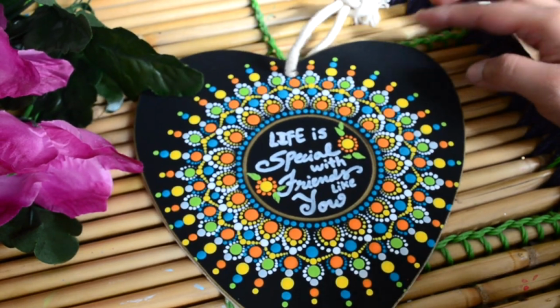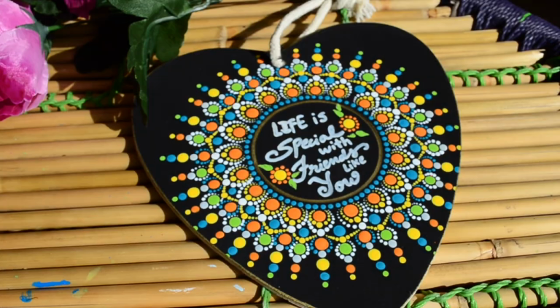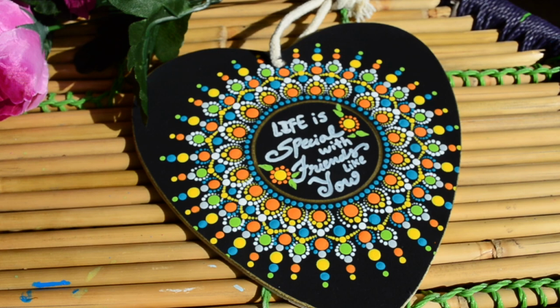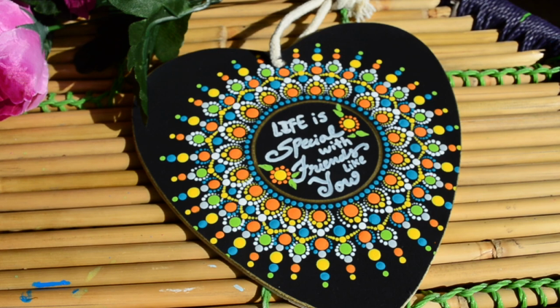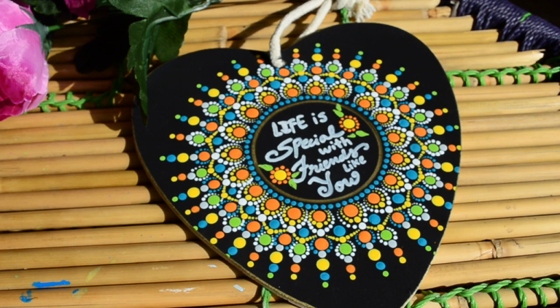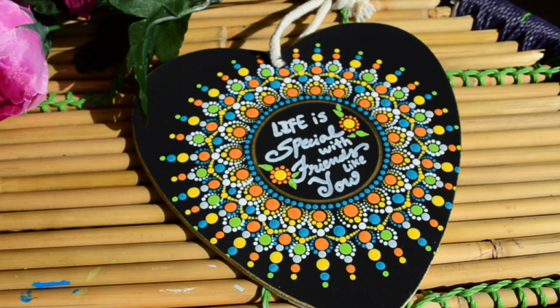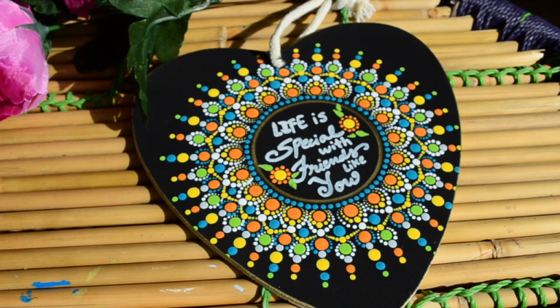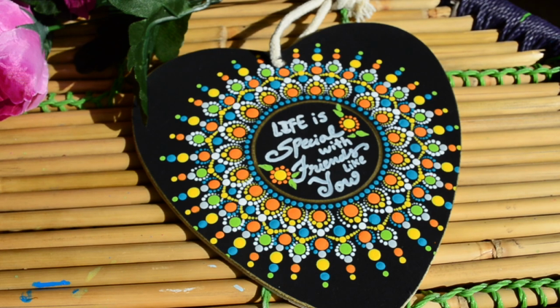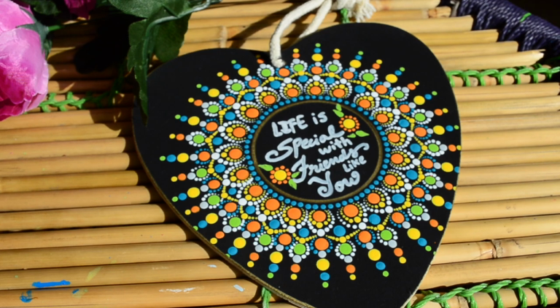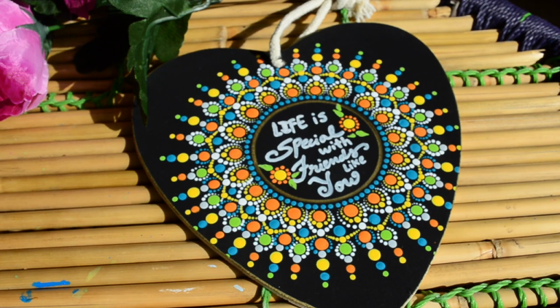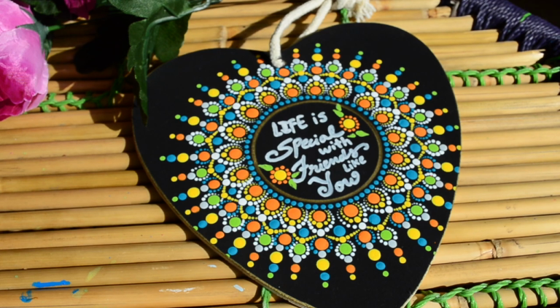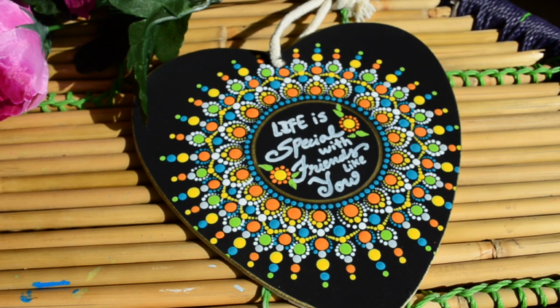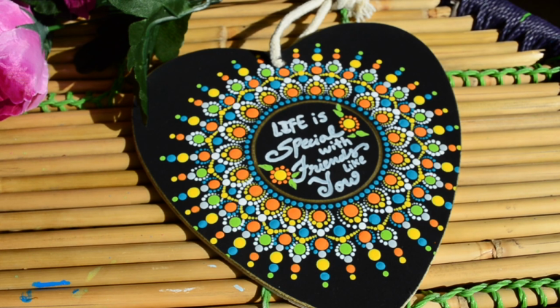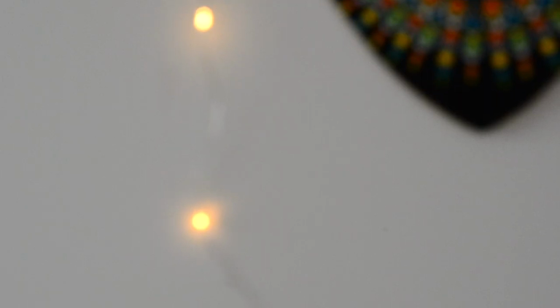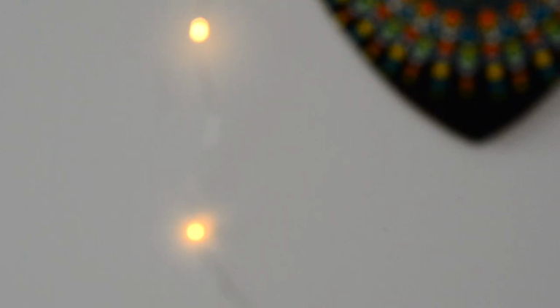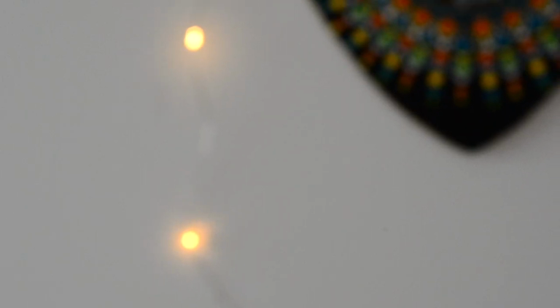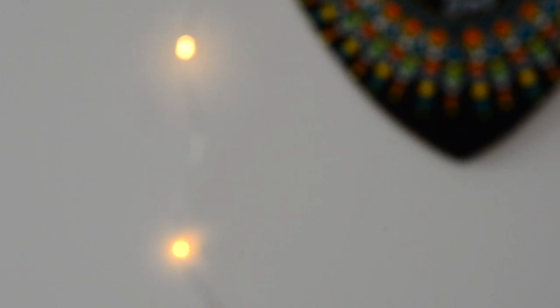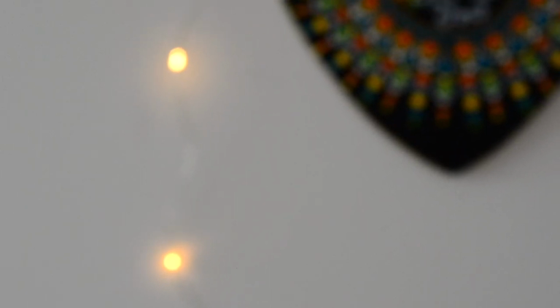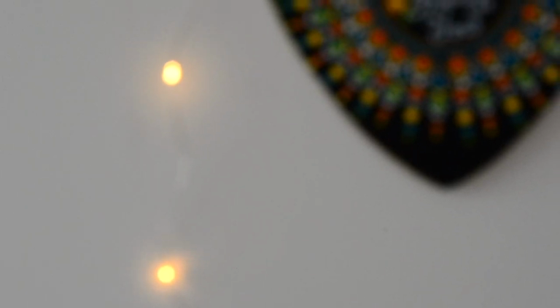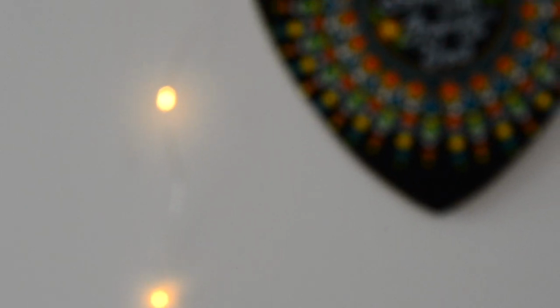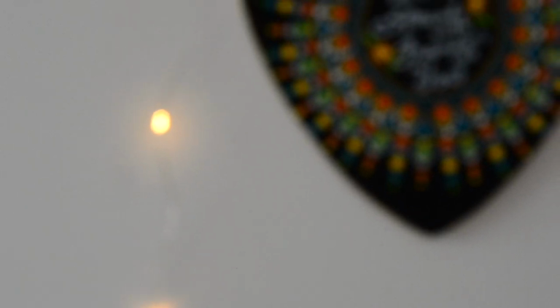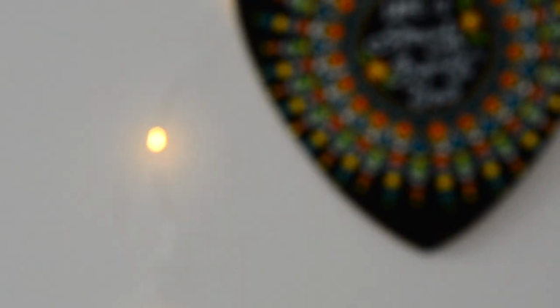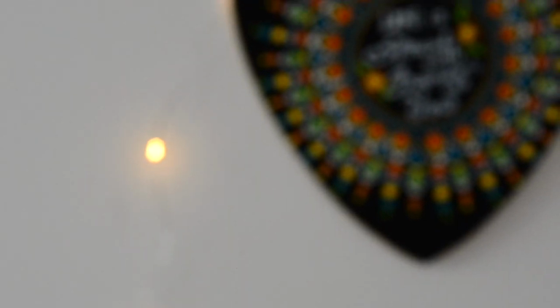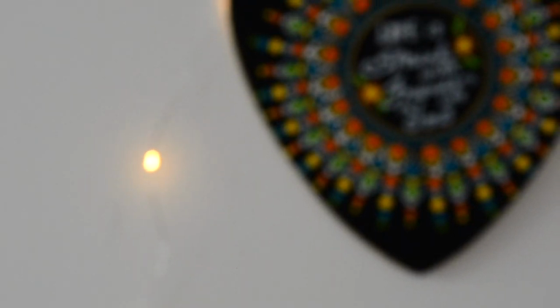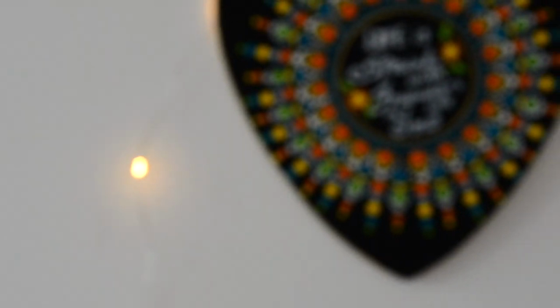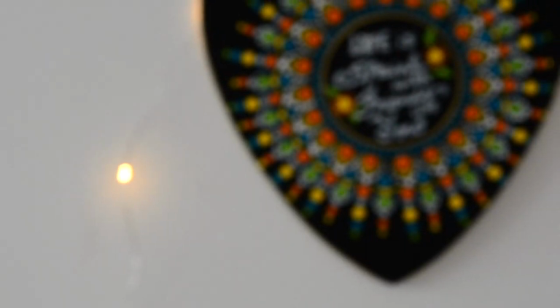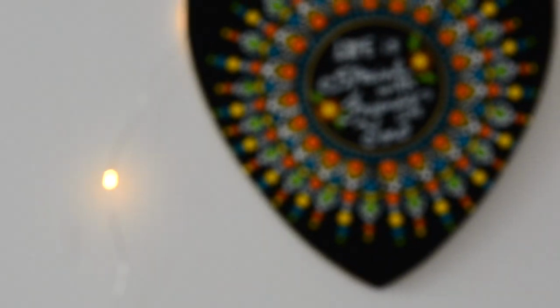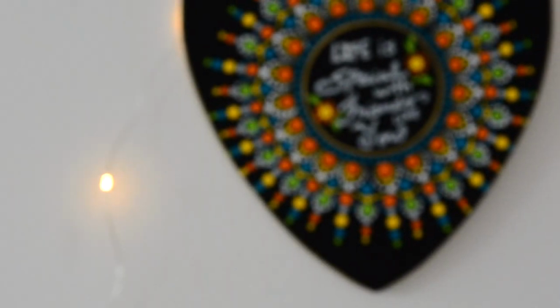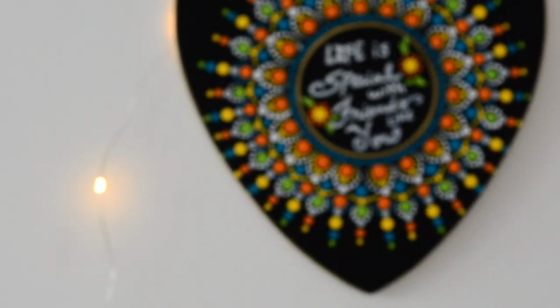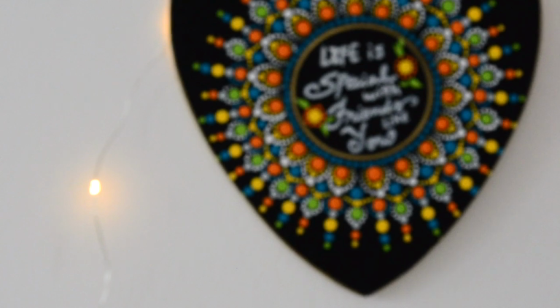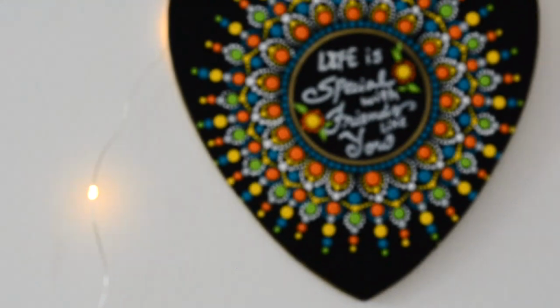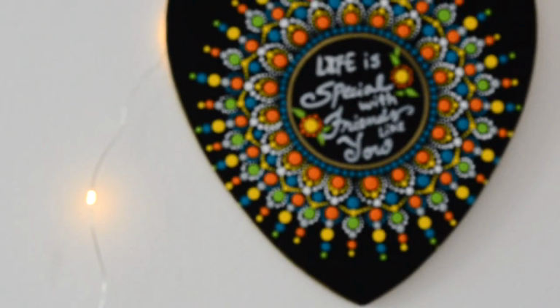And now our wall hanging is ready and this is how it looks. I really love it.